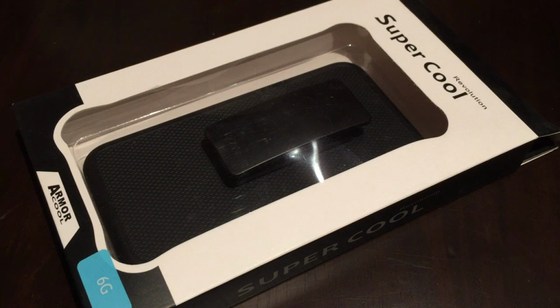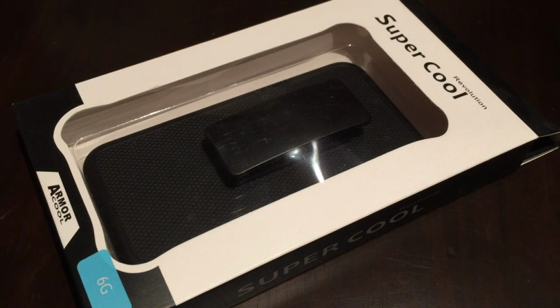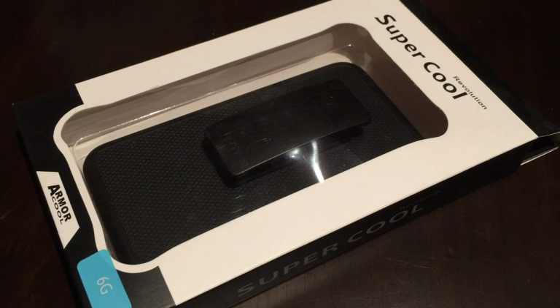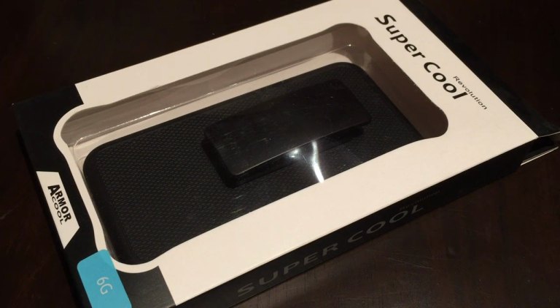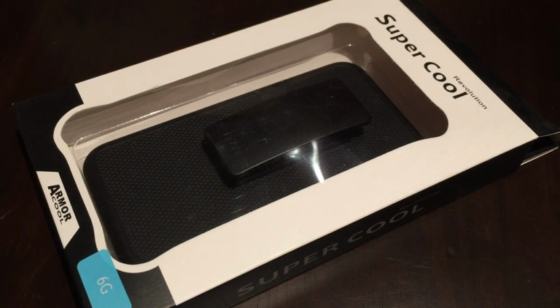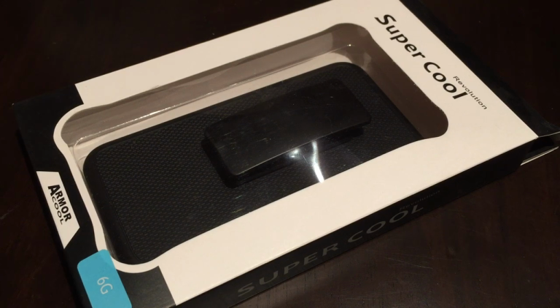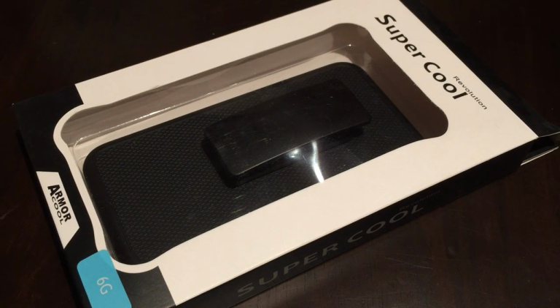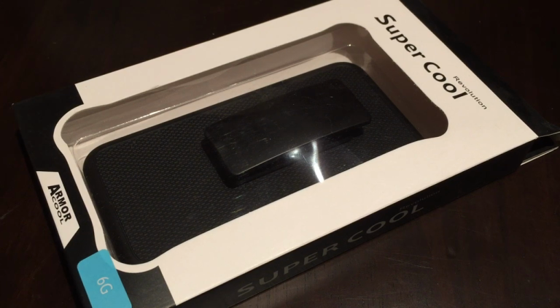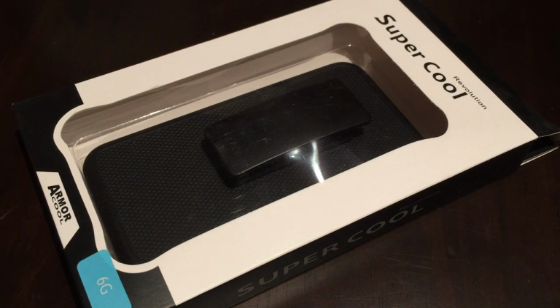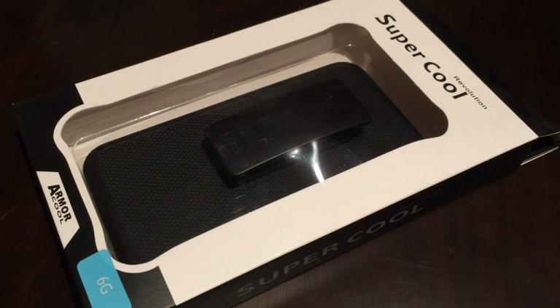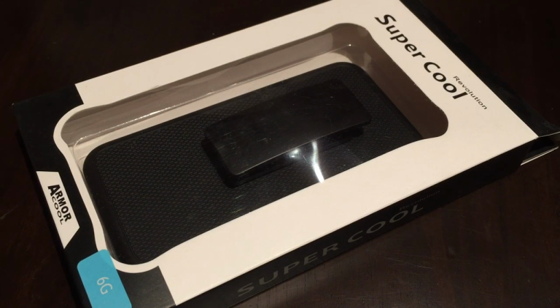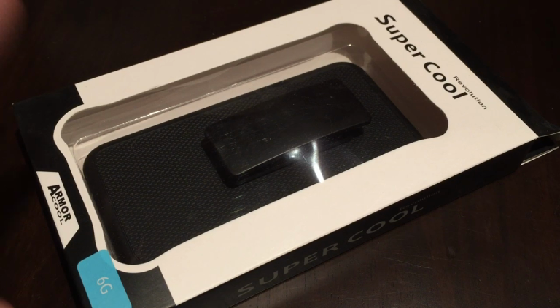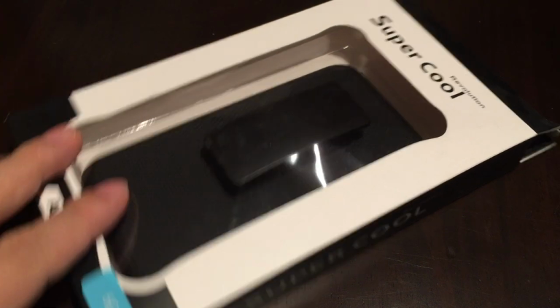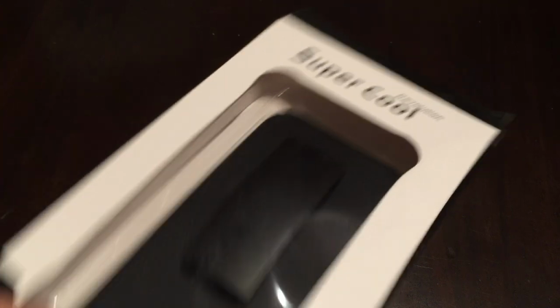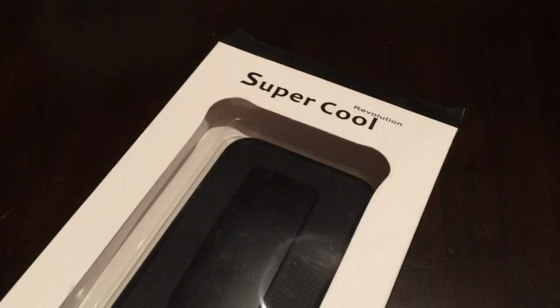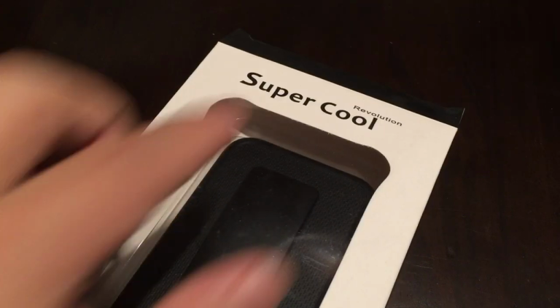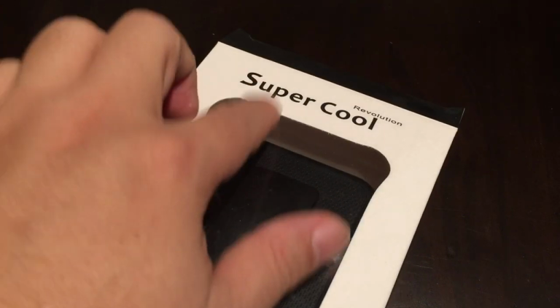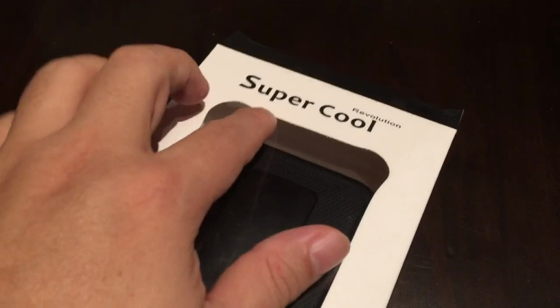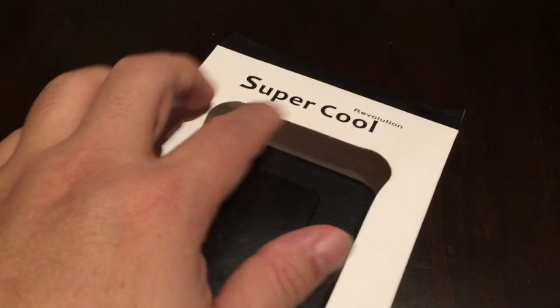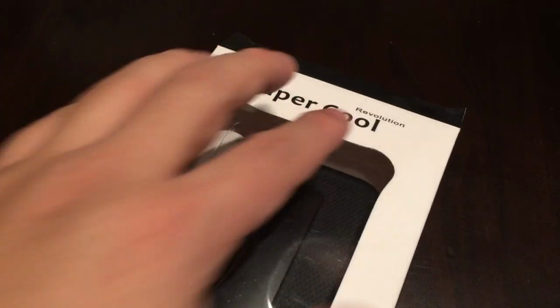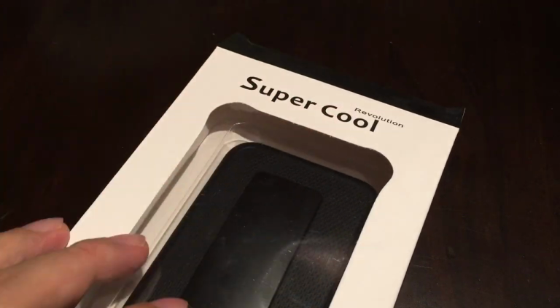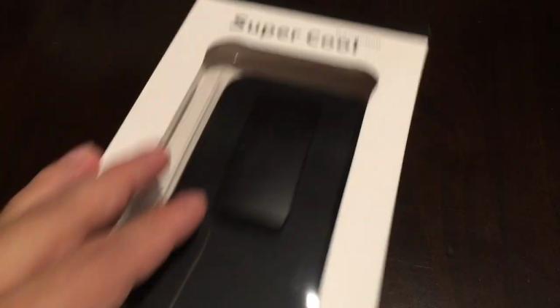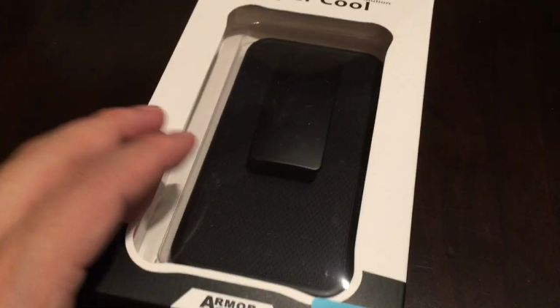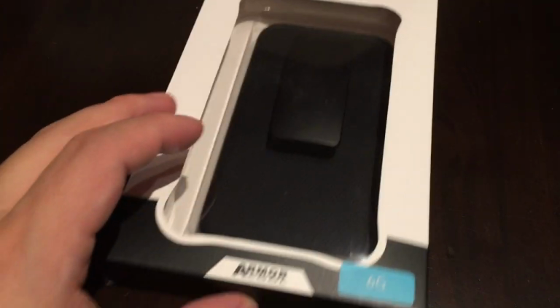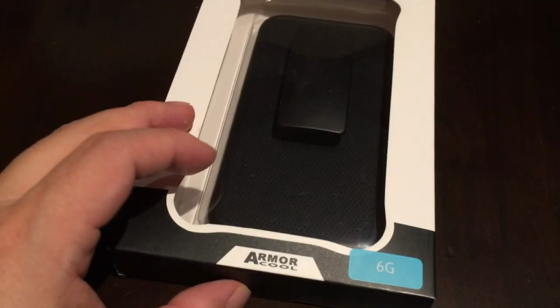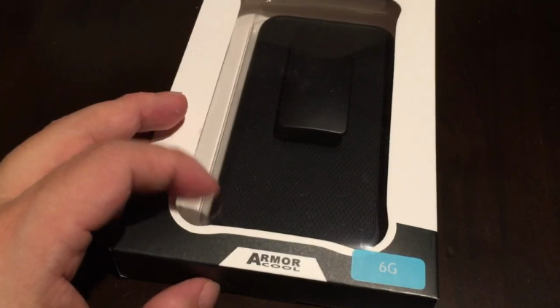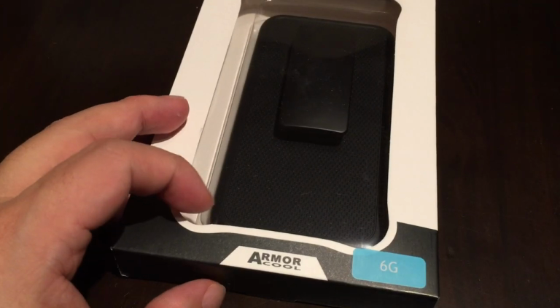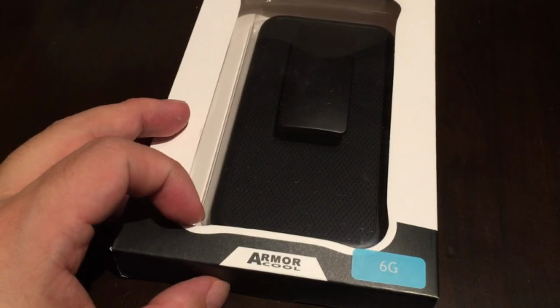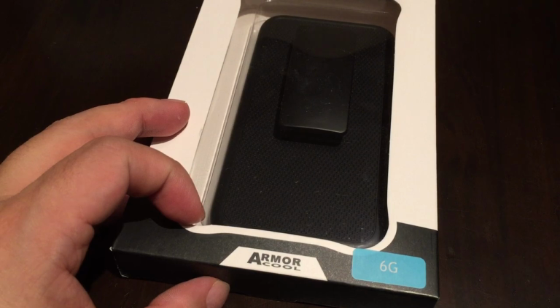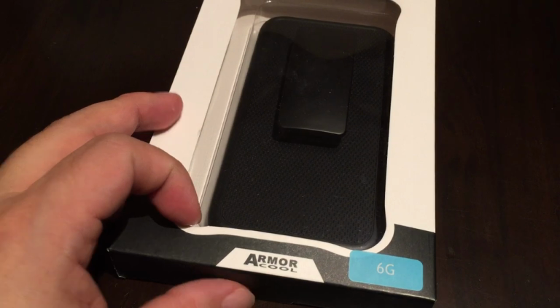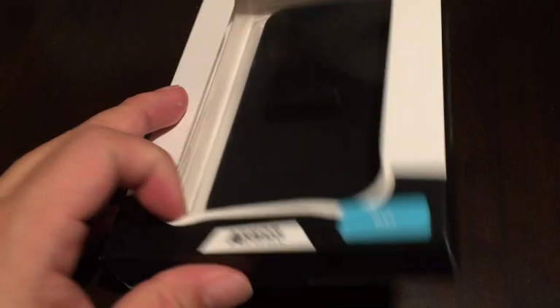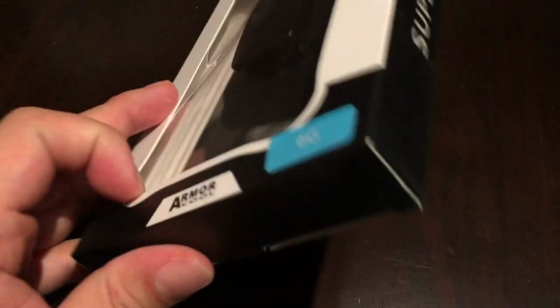Hey kids, Peter Von Panda here. Wanted to show you this super cool Revolution iPhone case.